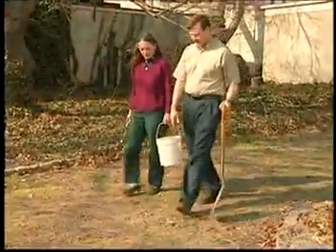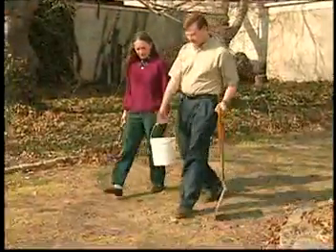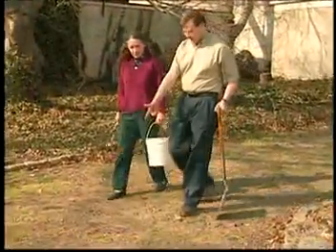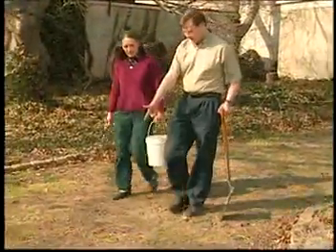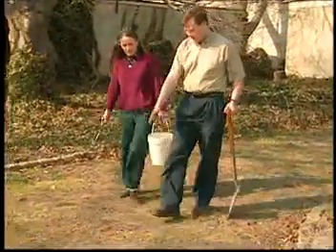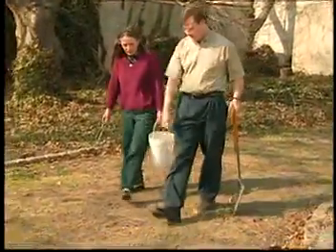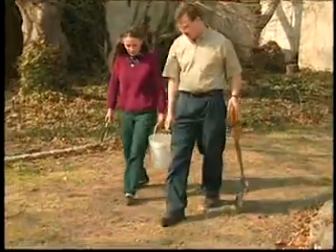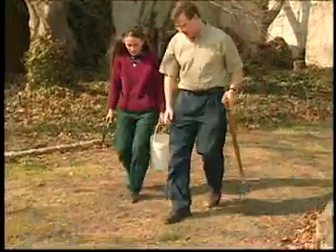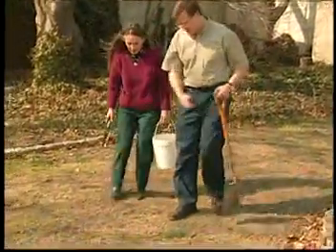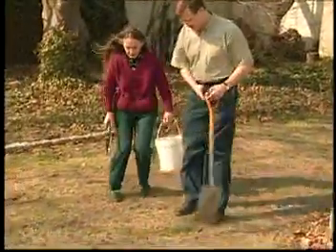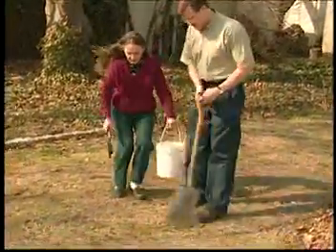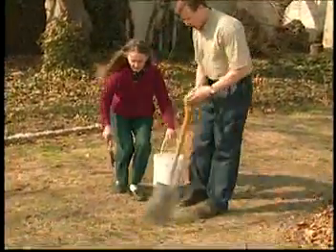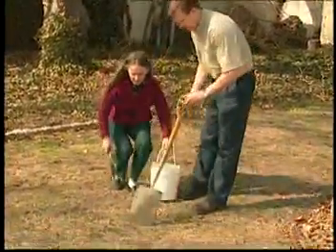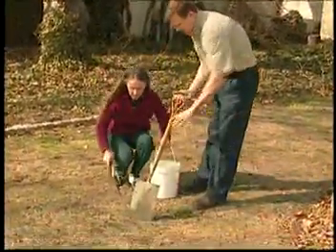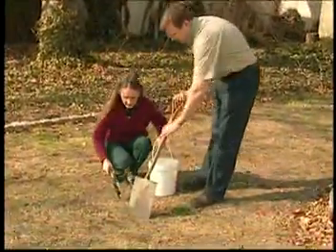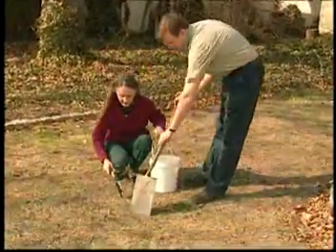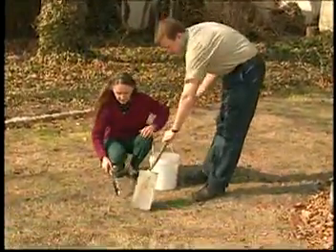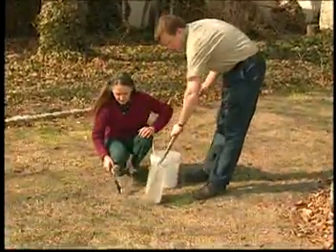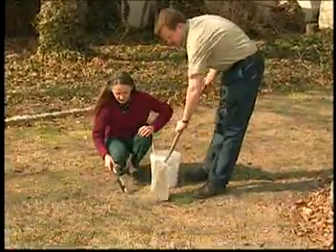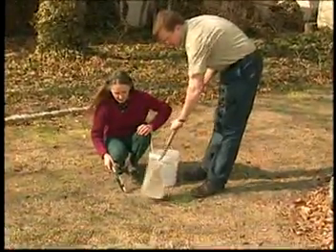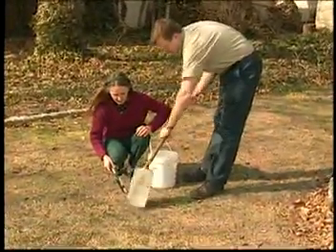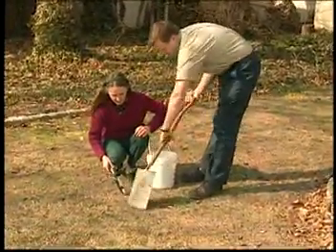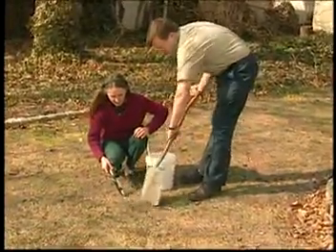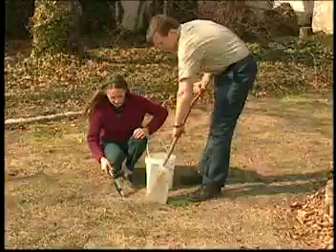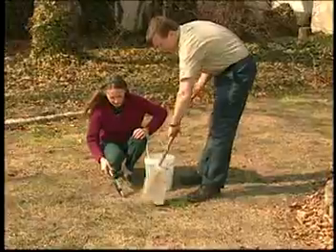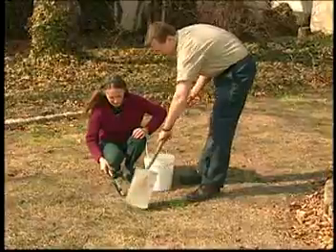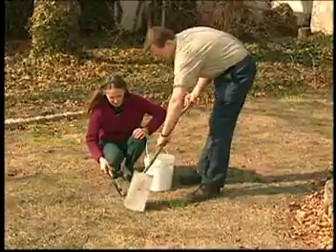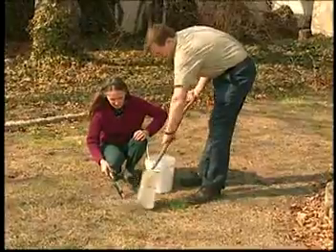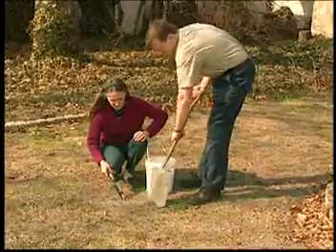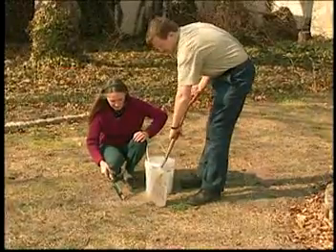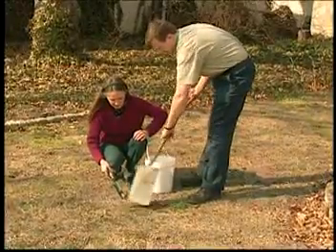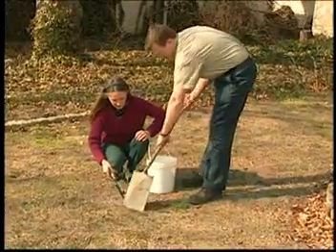Randomly sample ten to fifteen spots throughout the sample area, with each sample taken six to eight inches down.